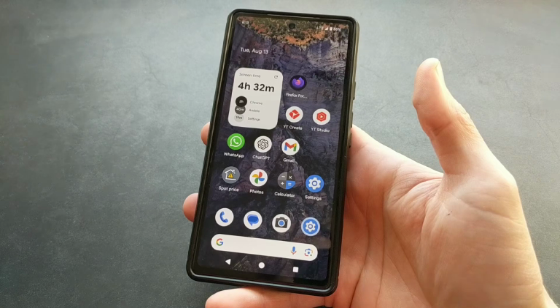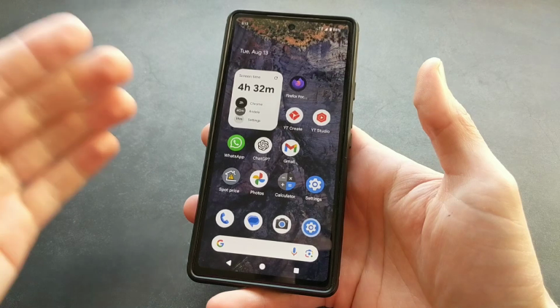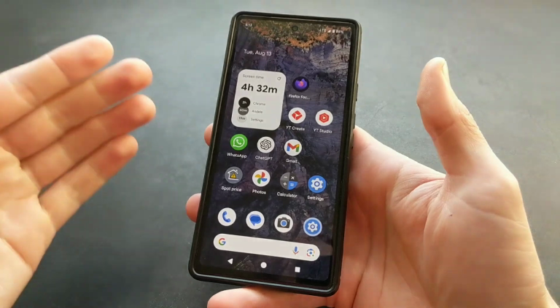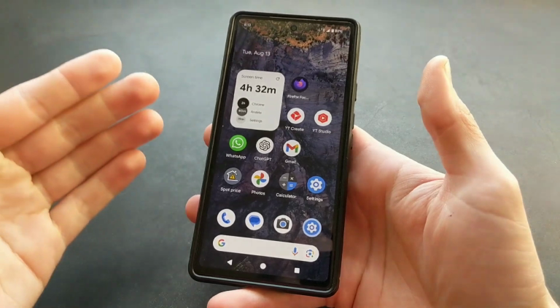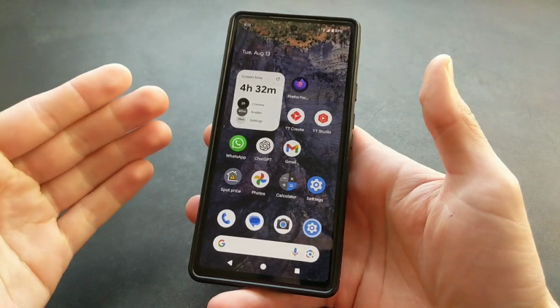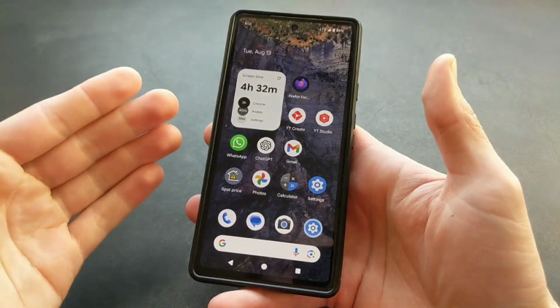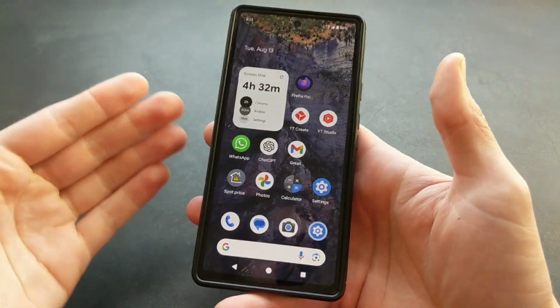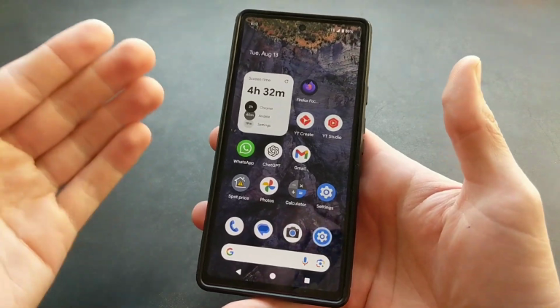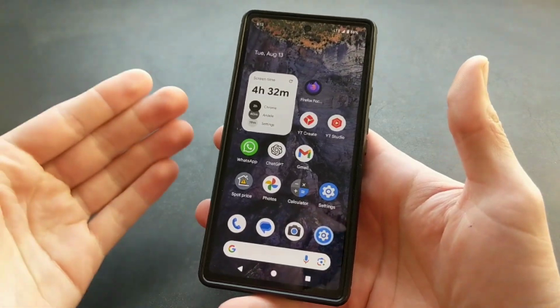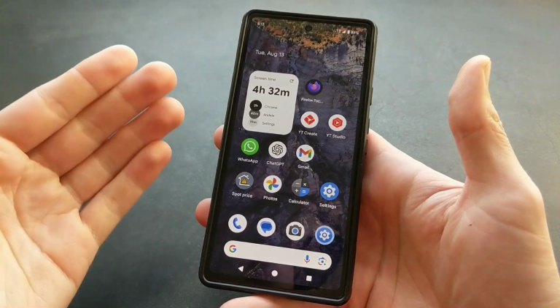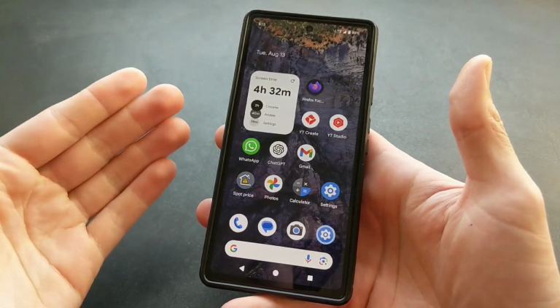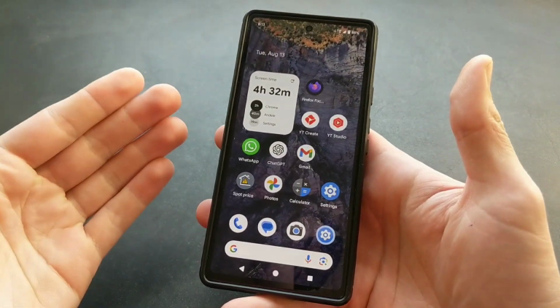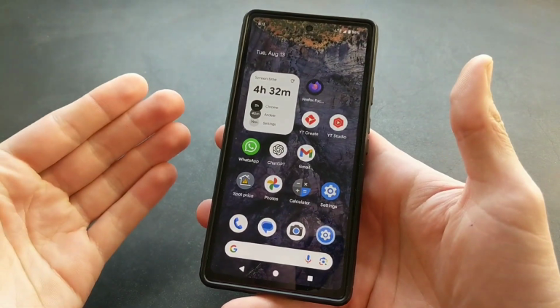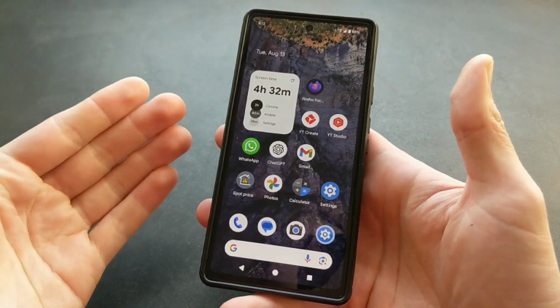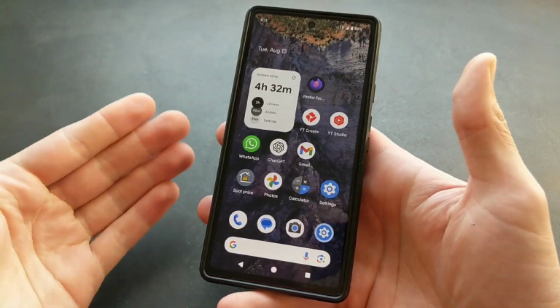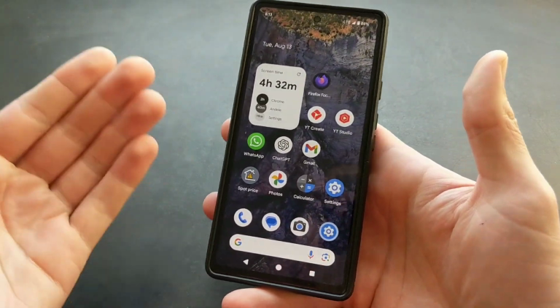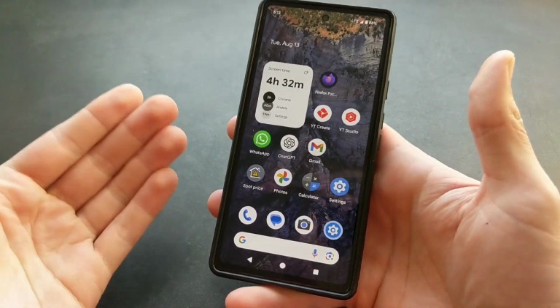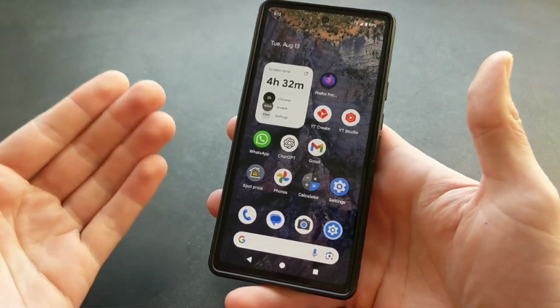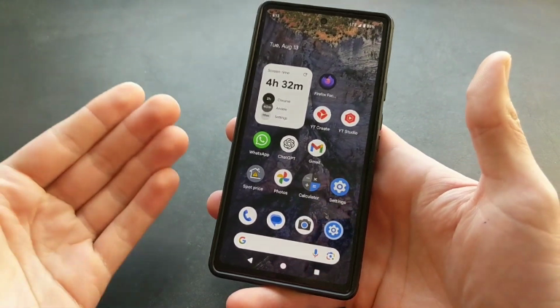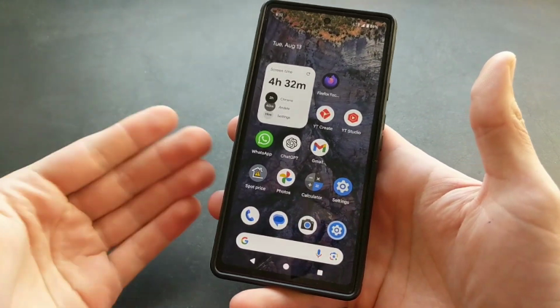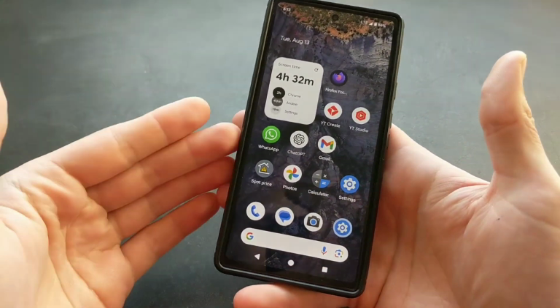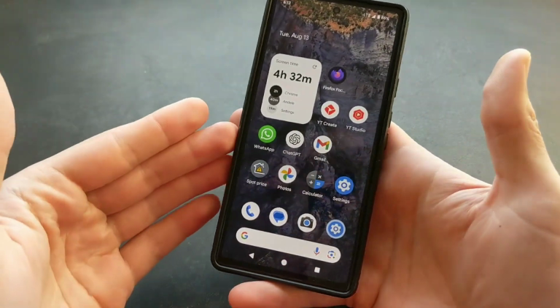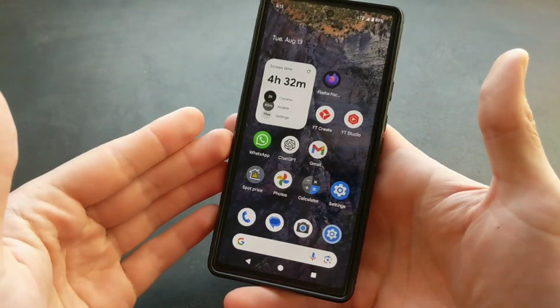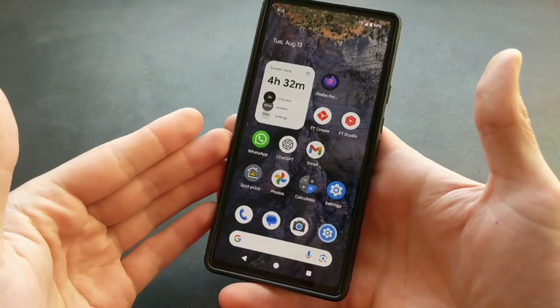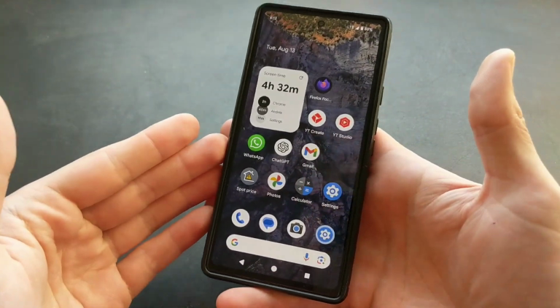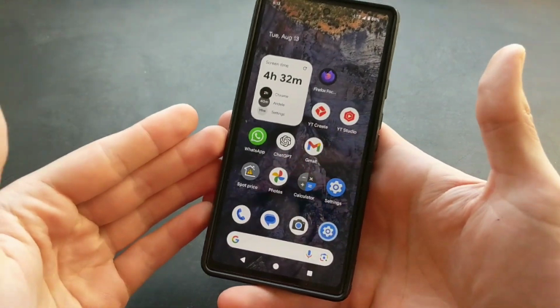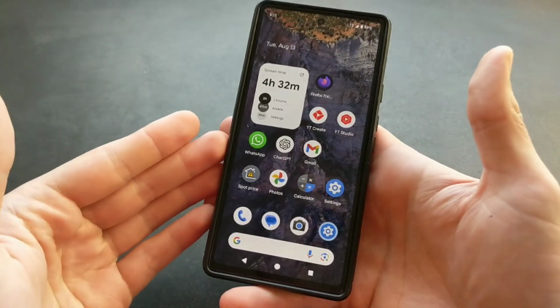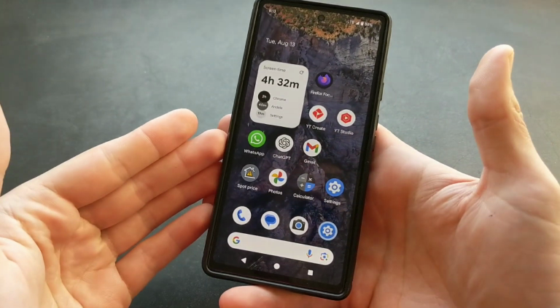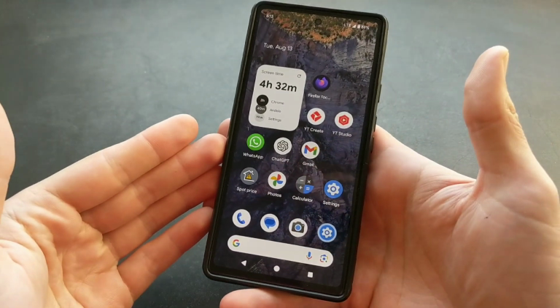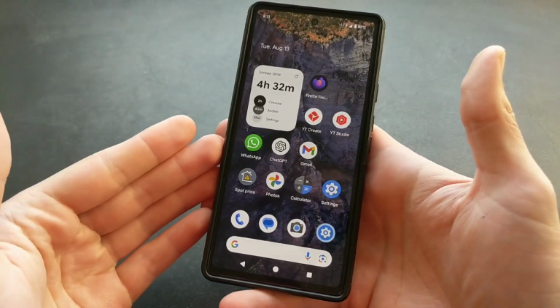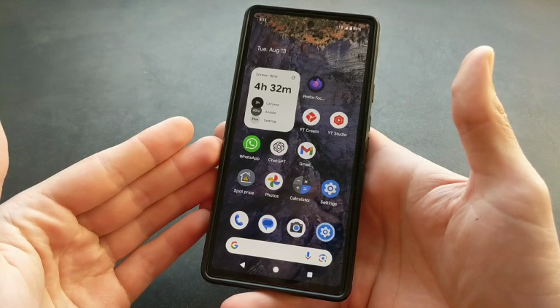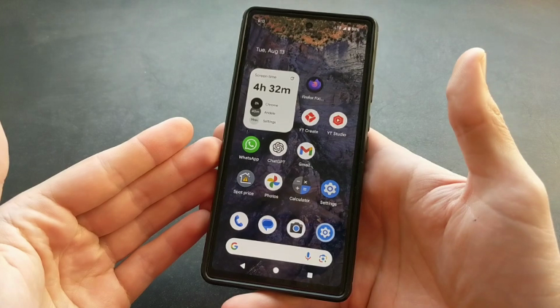Let me show you two different ways how you can hard reset any latest Google Pixel phone, including the Pixel 9.